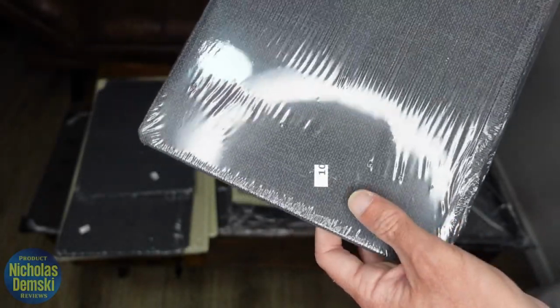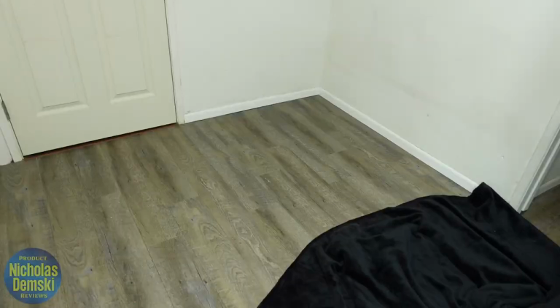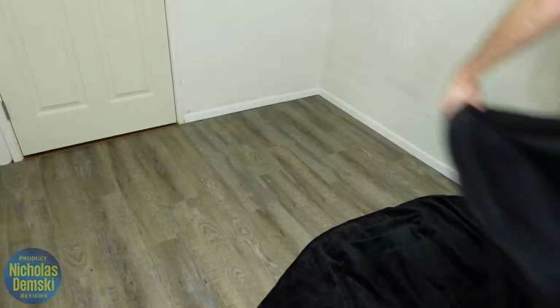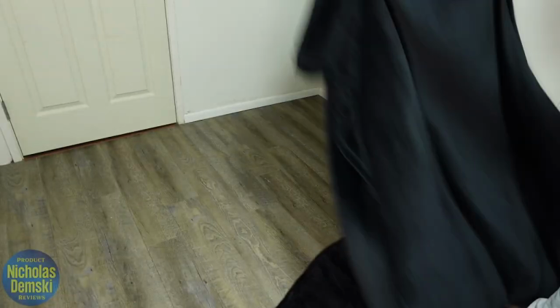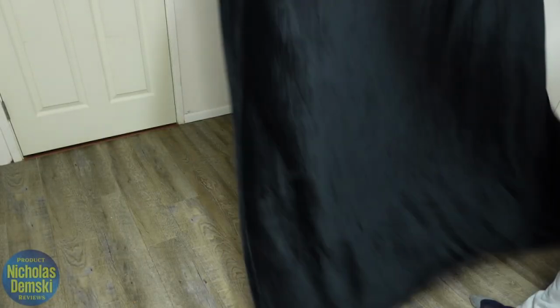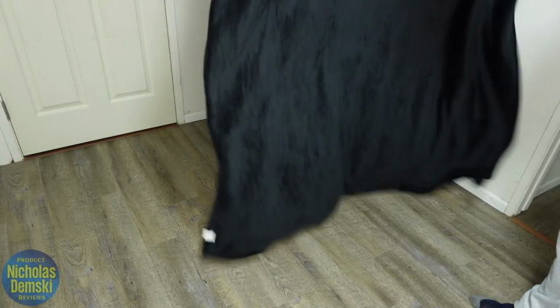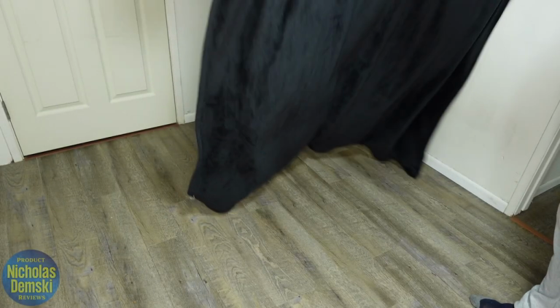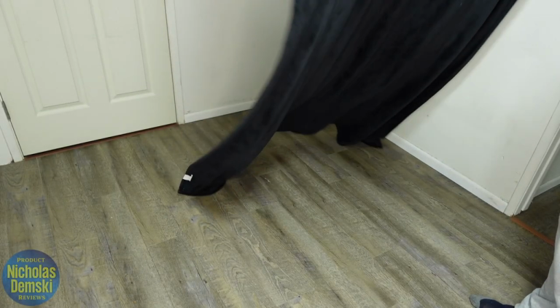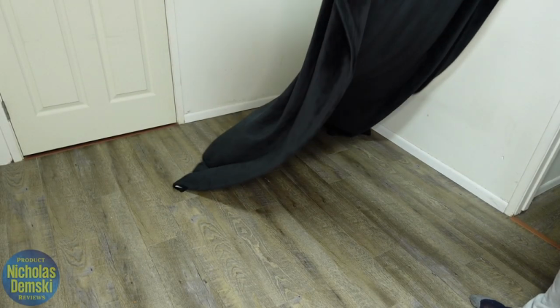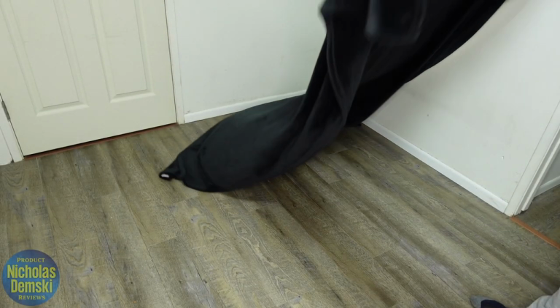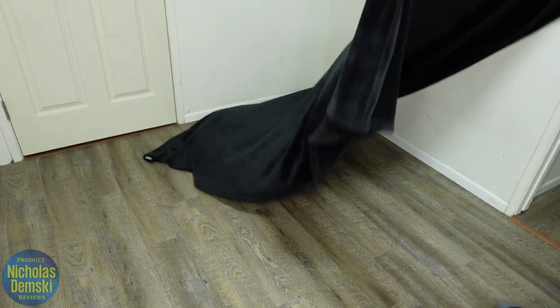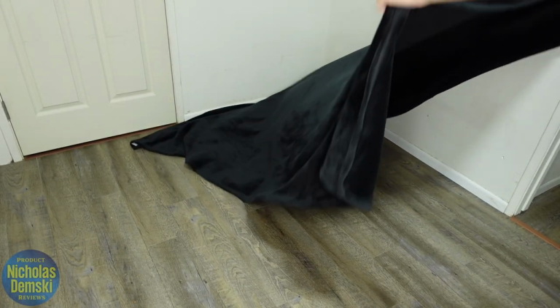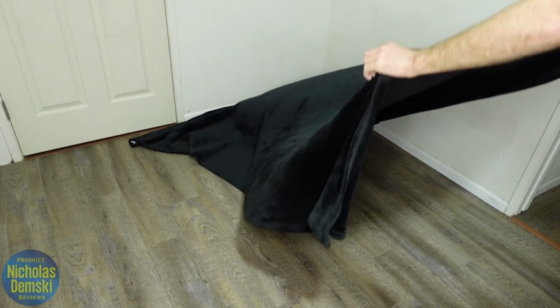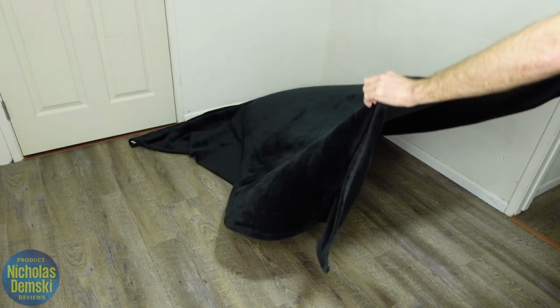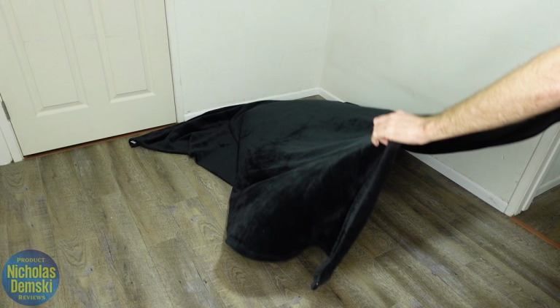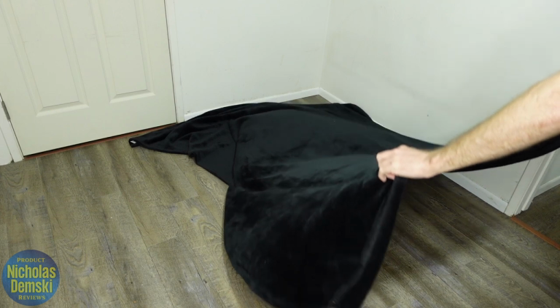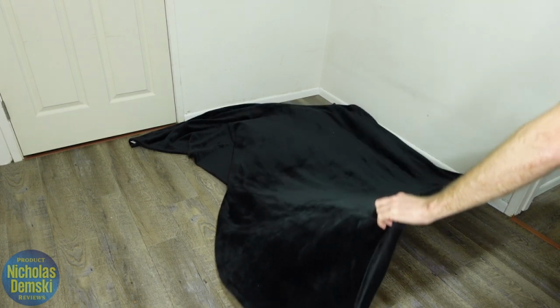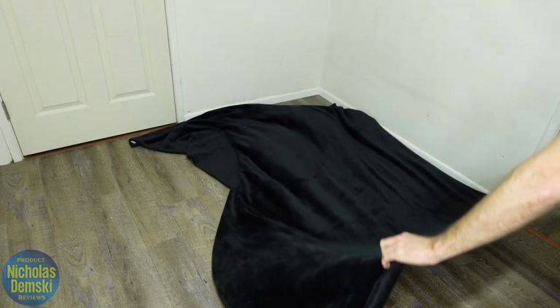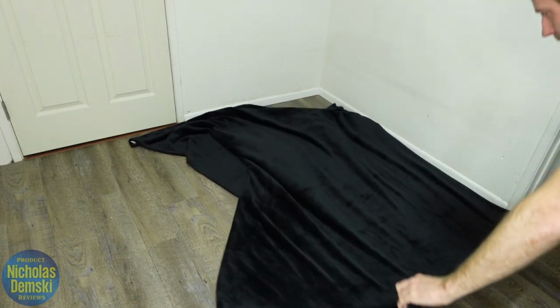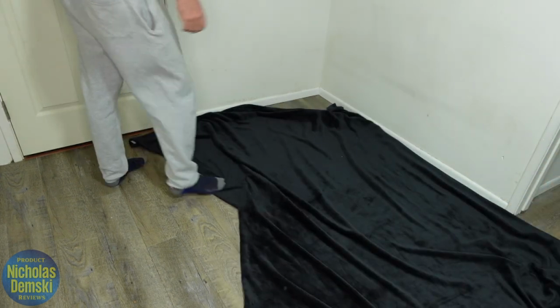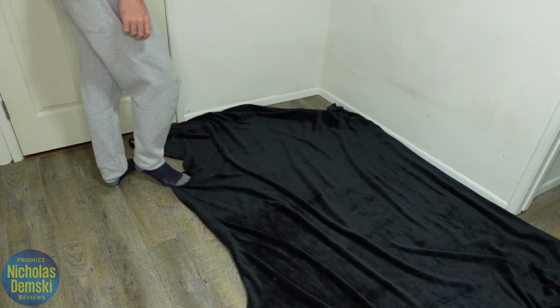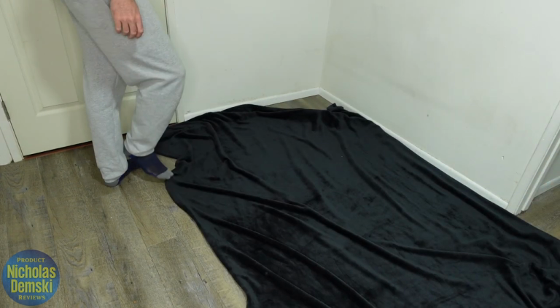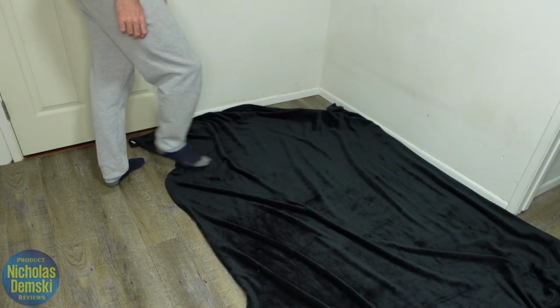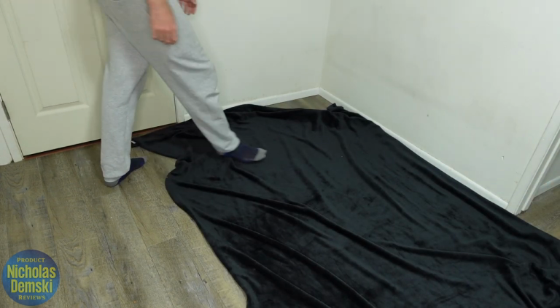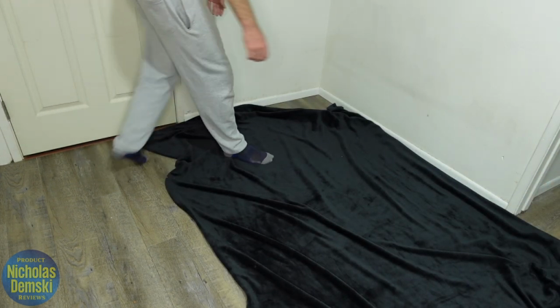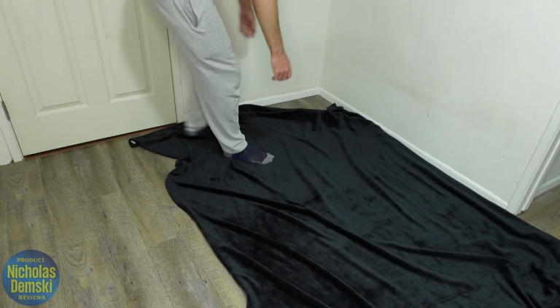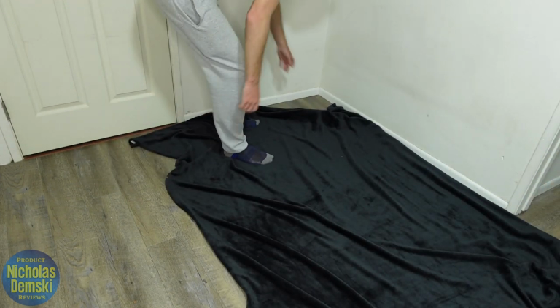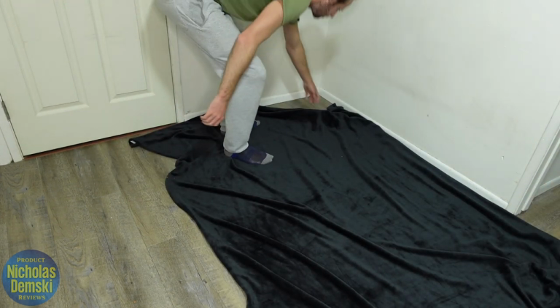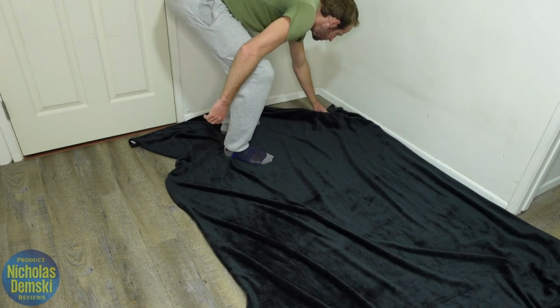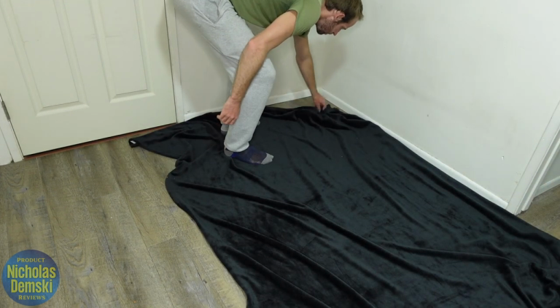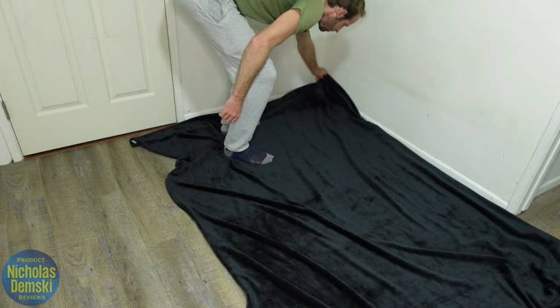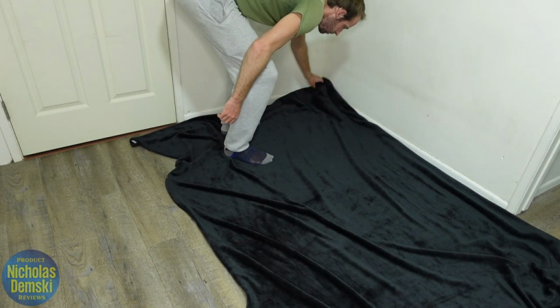I'm going to assemble the dresser over in this corner. I'm going to lay down a blanket to make sure I keep all the parts nice and safe while I put it together.